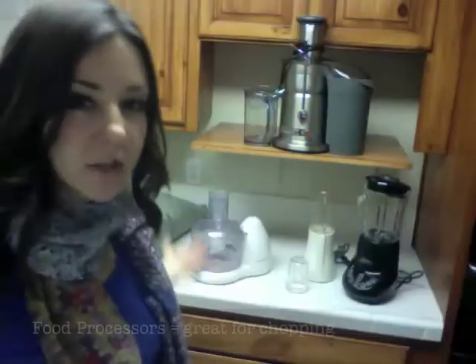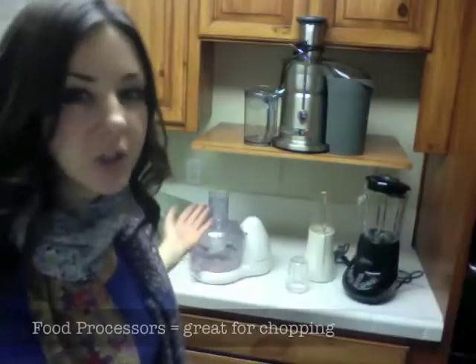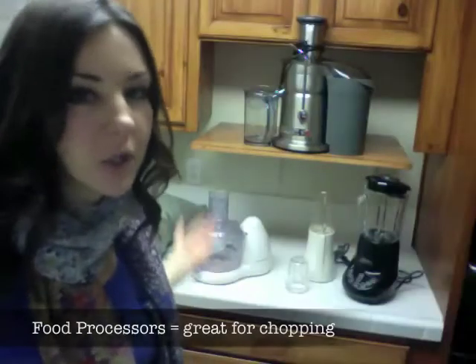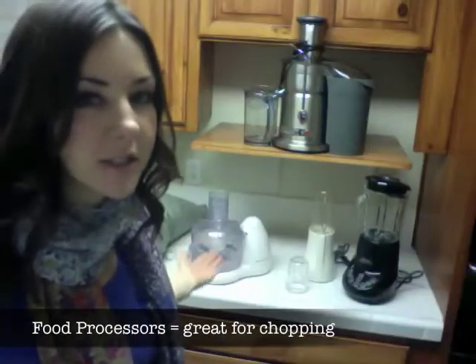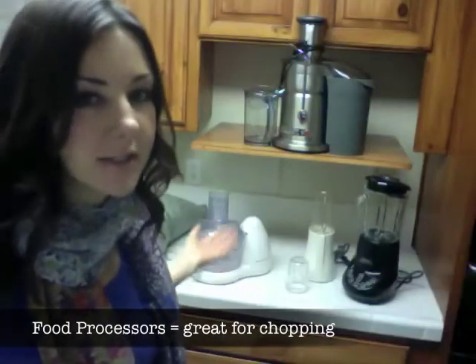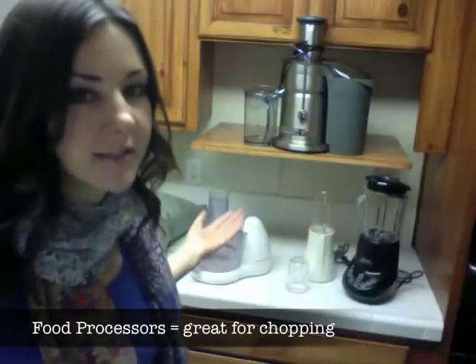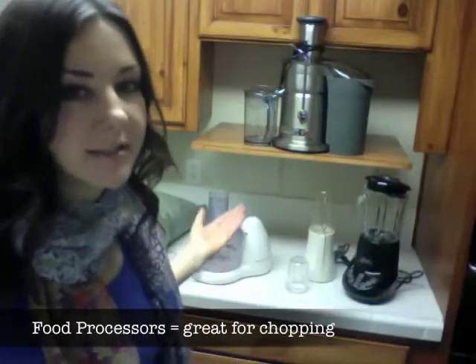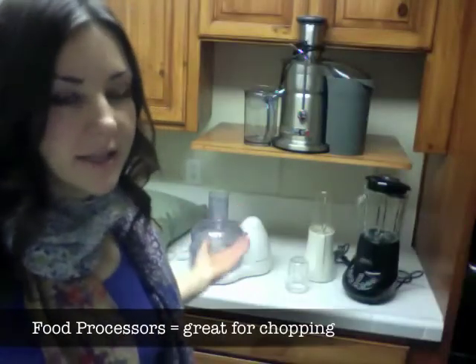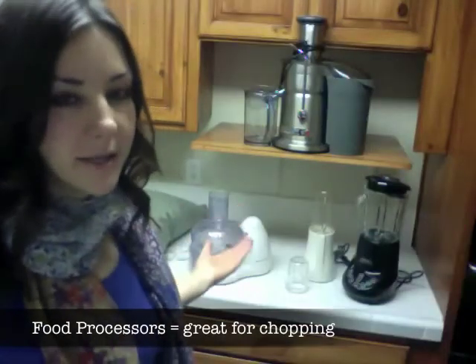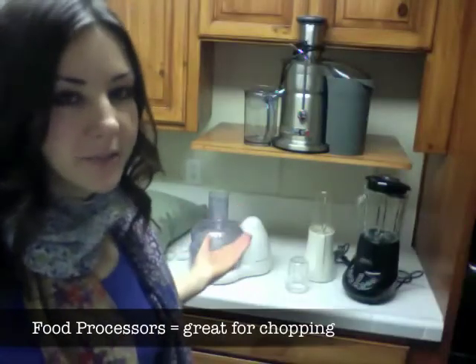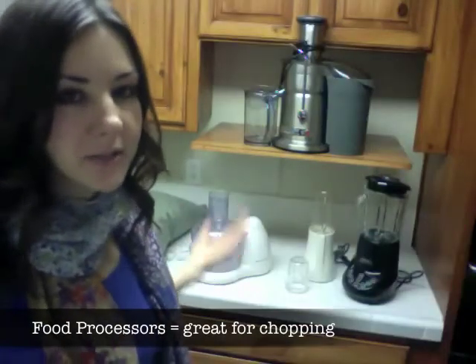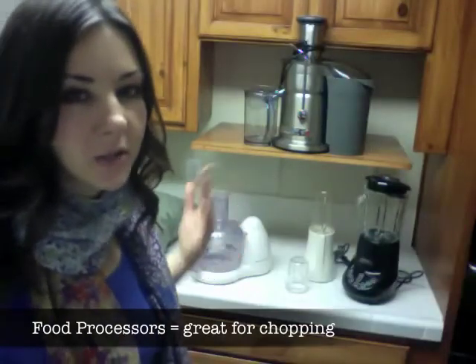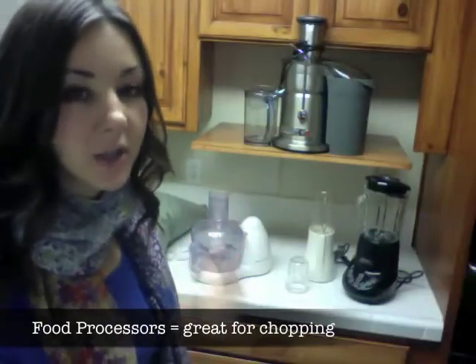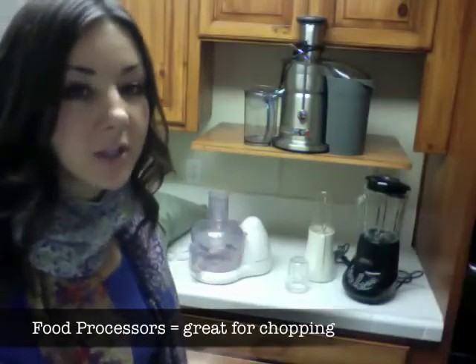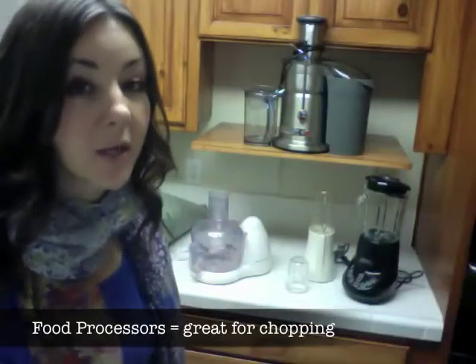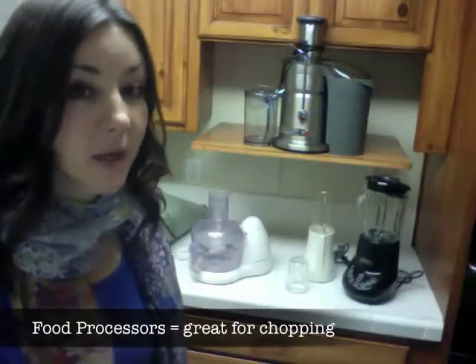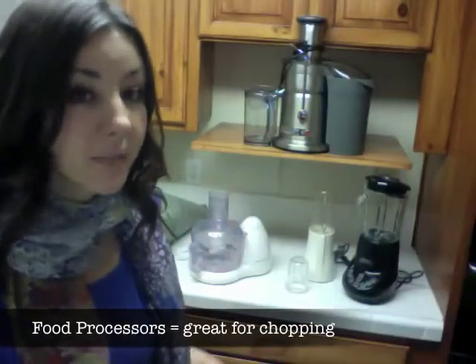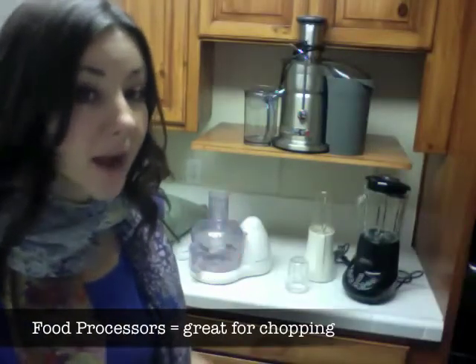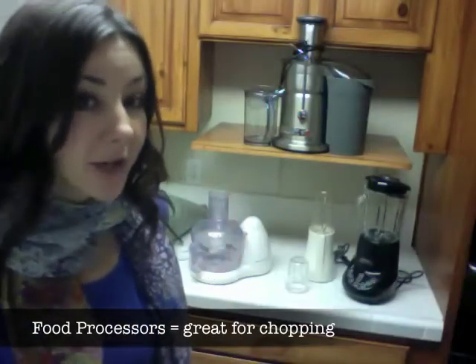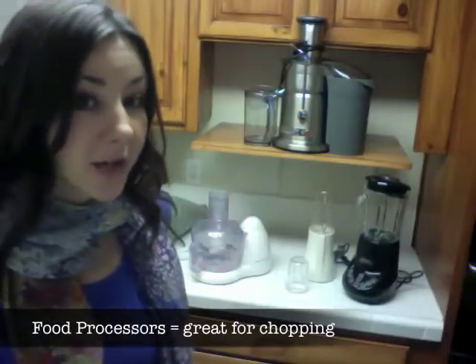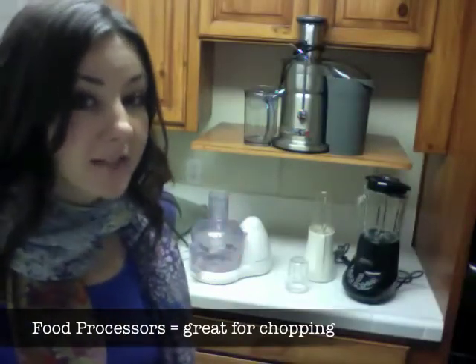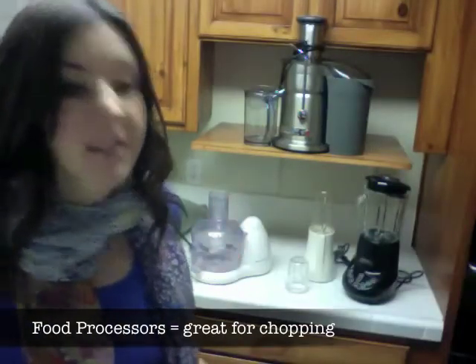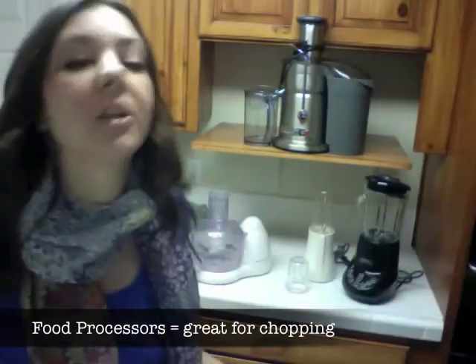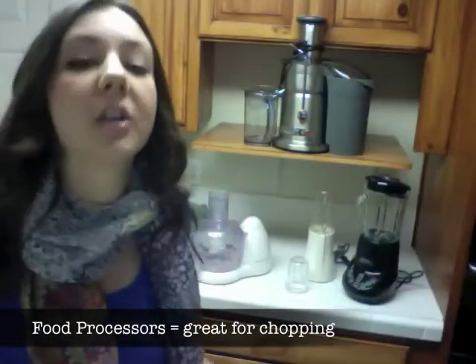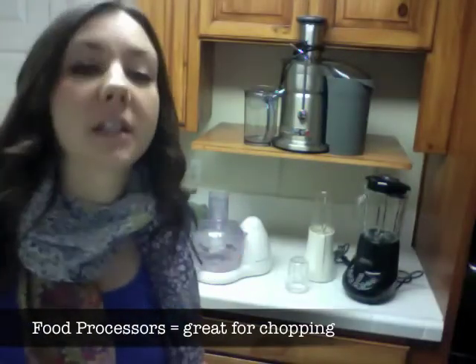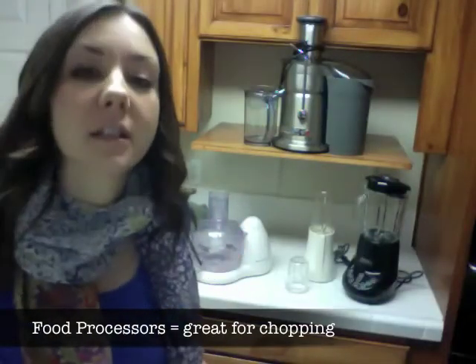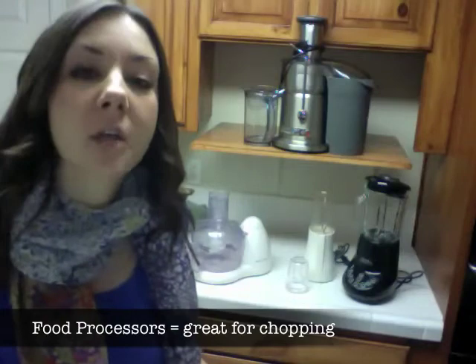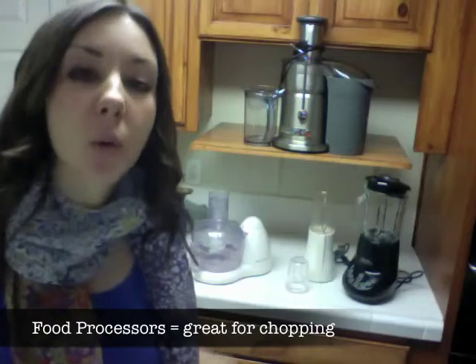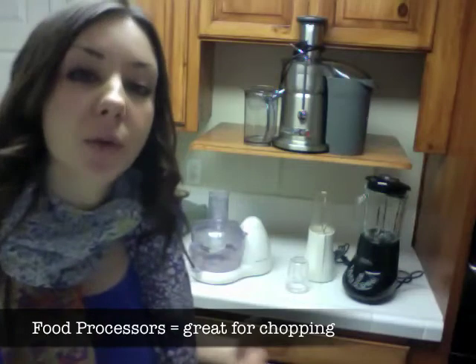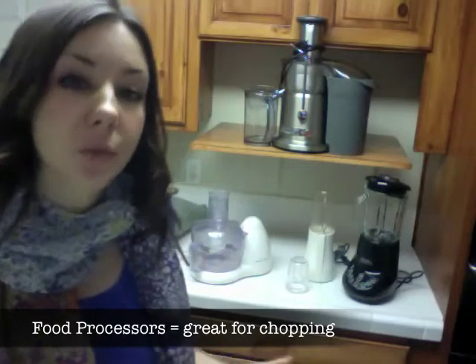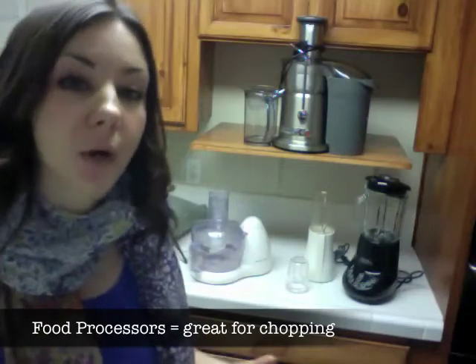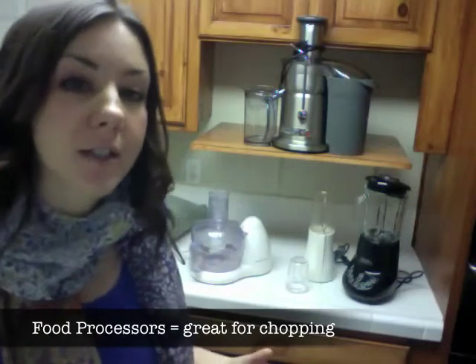And then I've got a food processor — great for salsas, dips. You can also make great pie crust and cookies with a food processor.